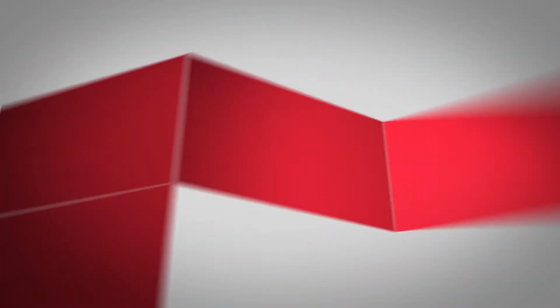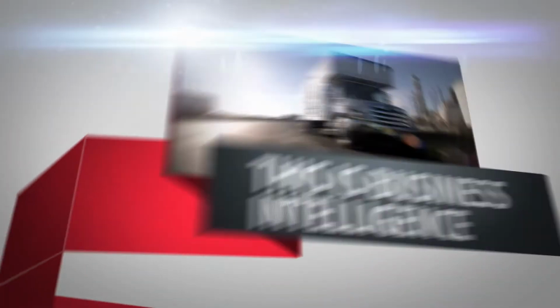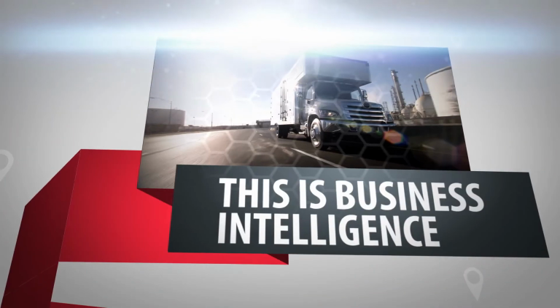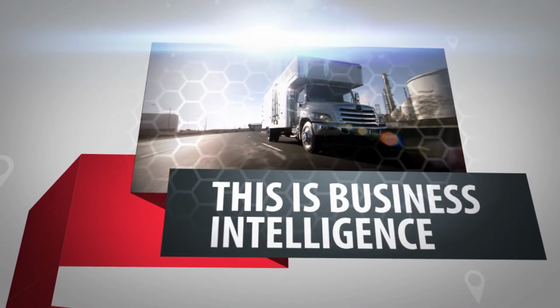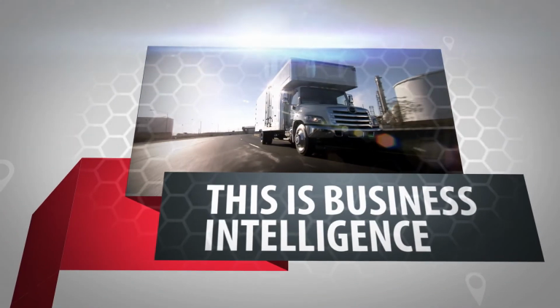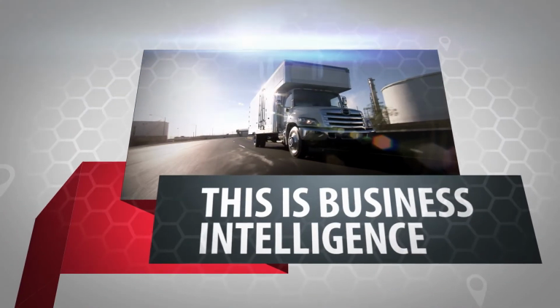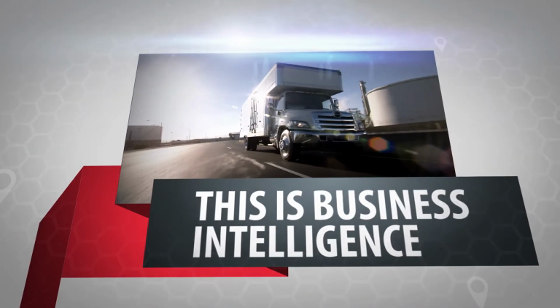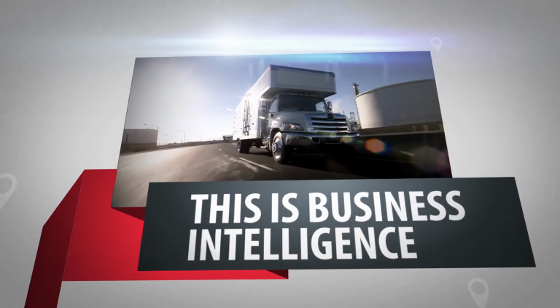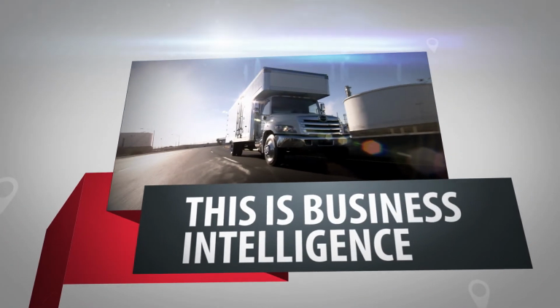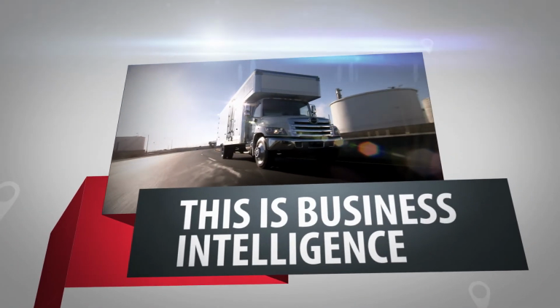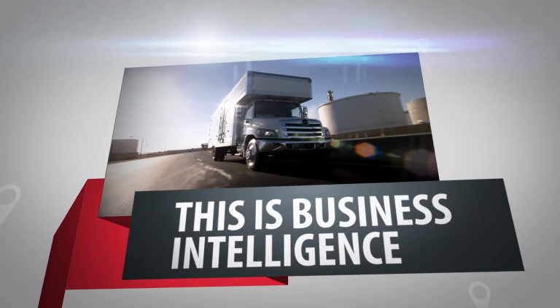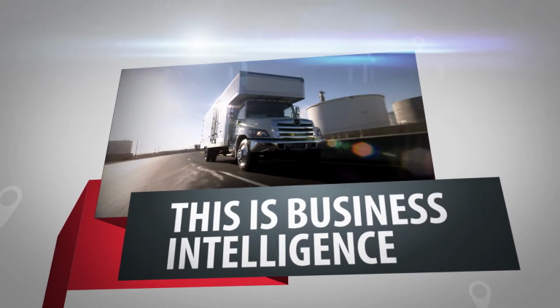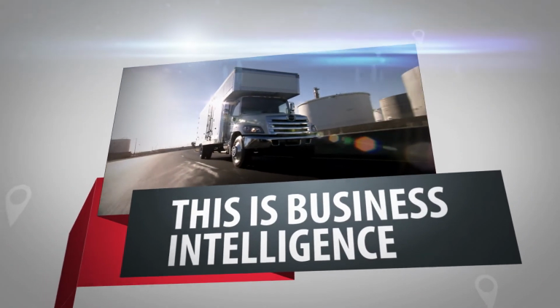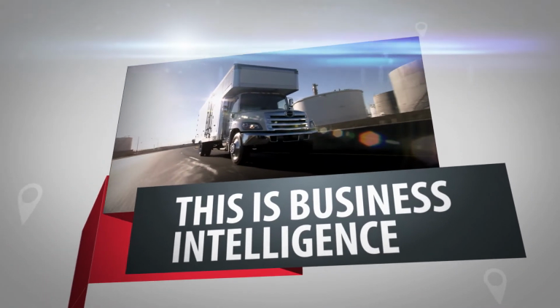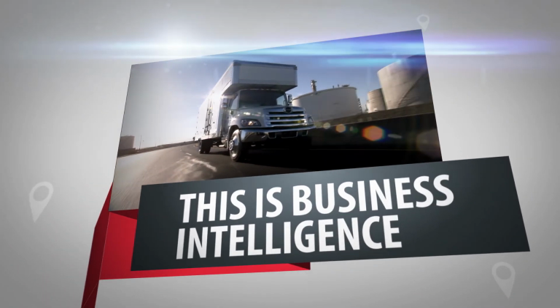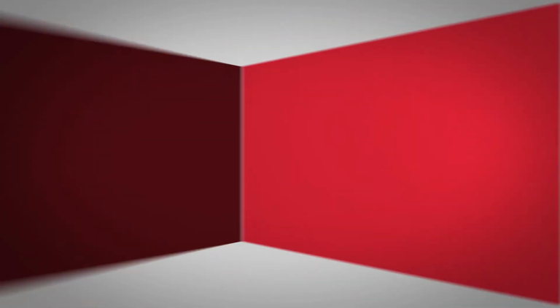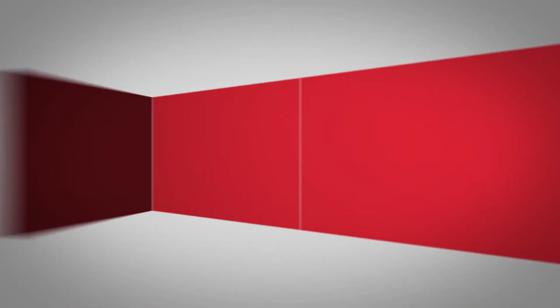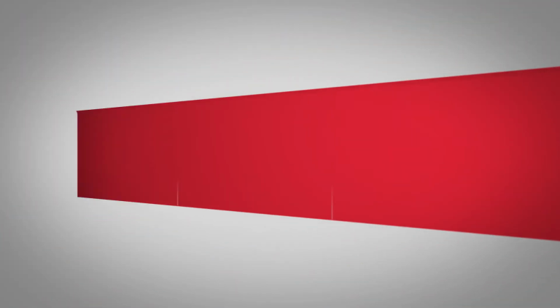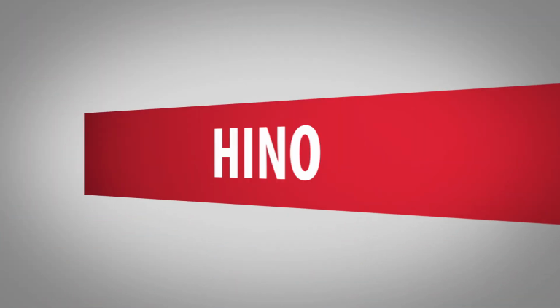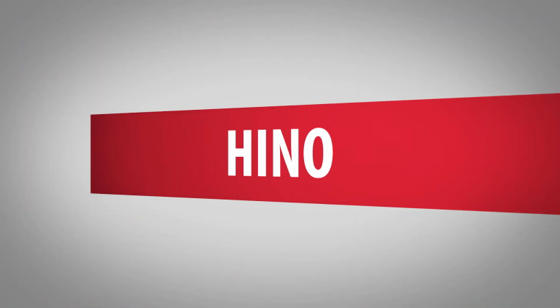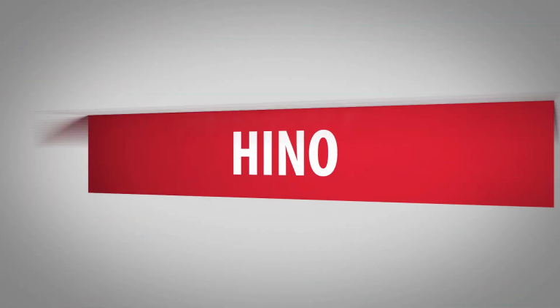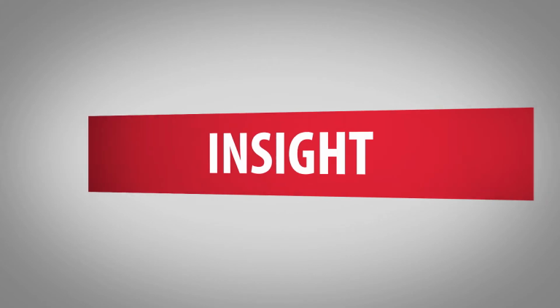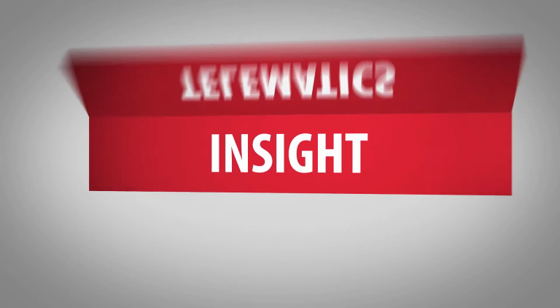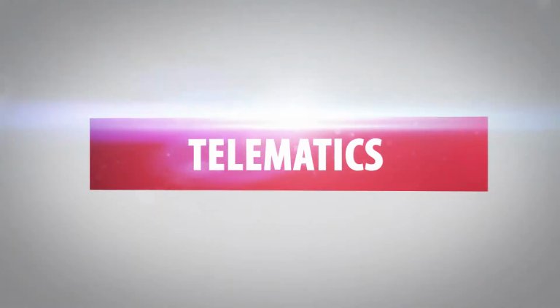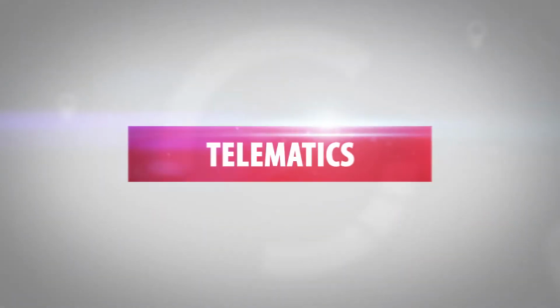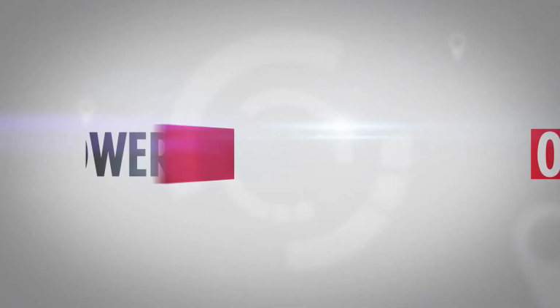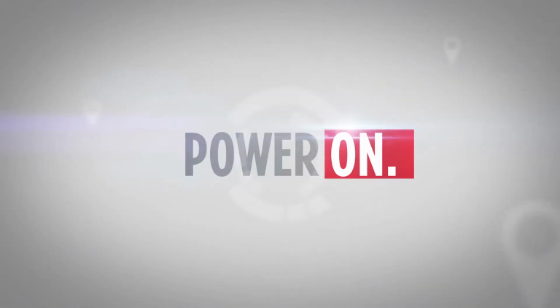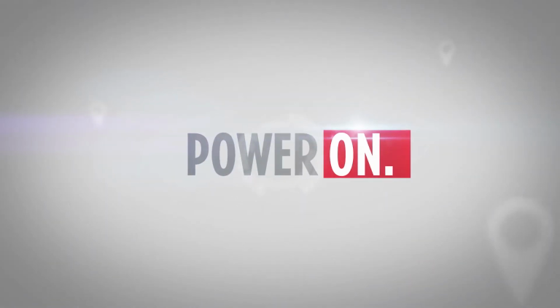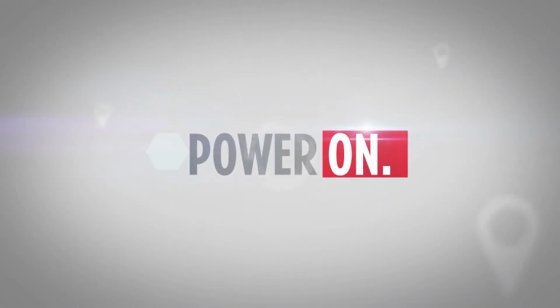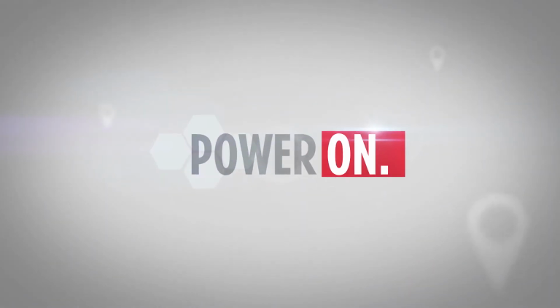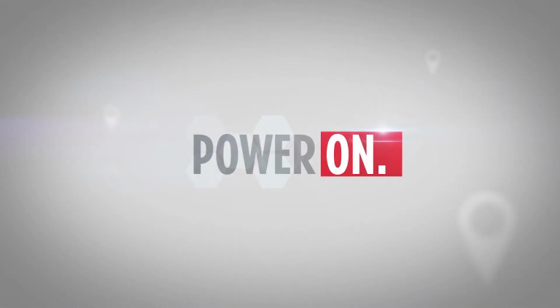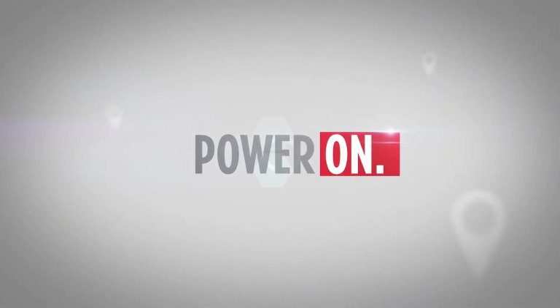This is business intelligence. Hino Insight Telematics. Power on.